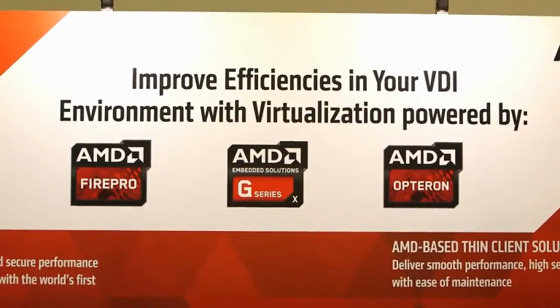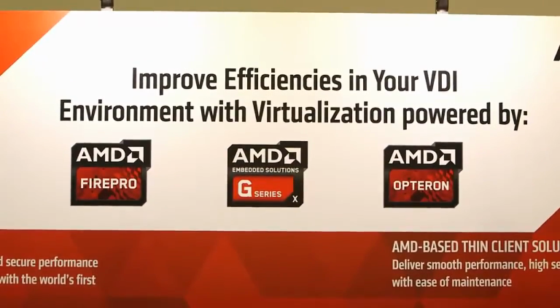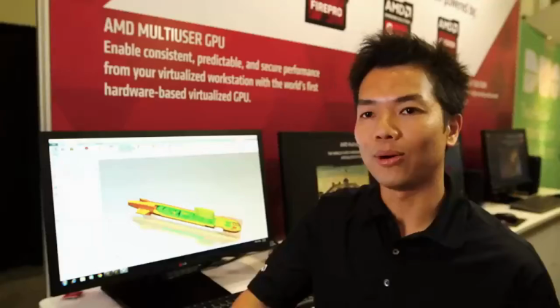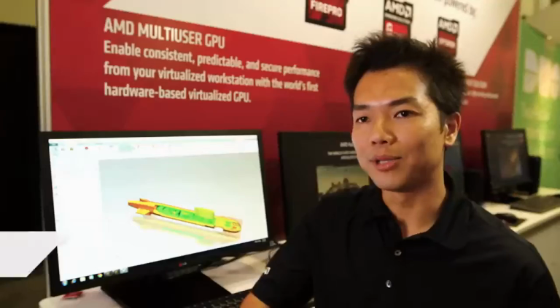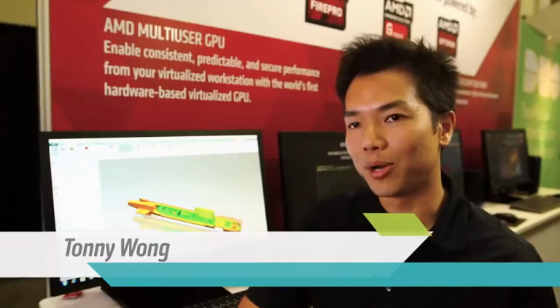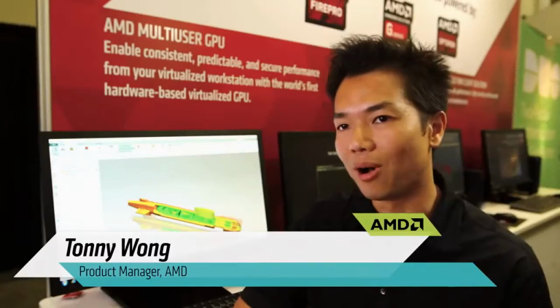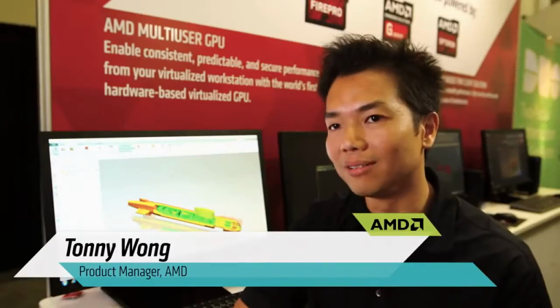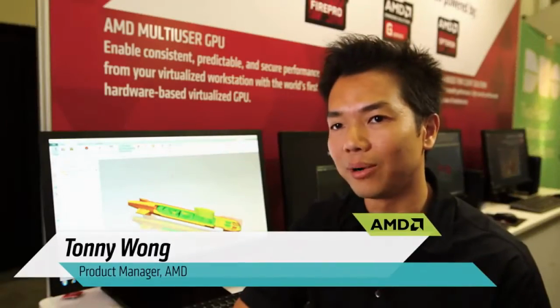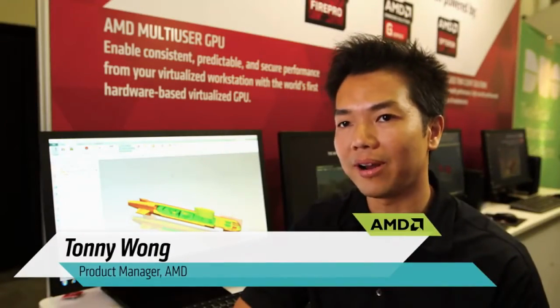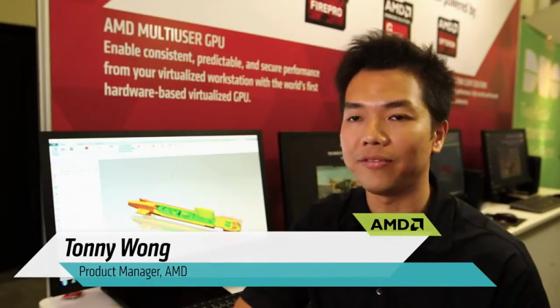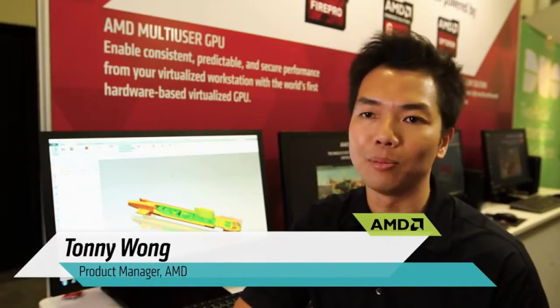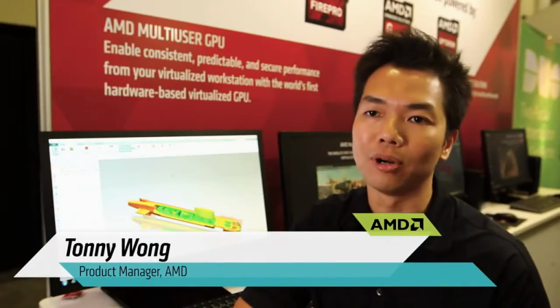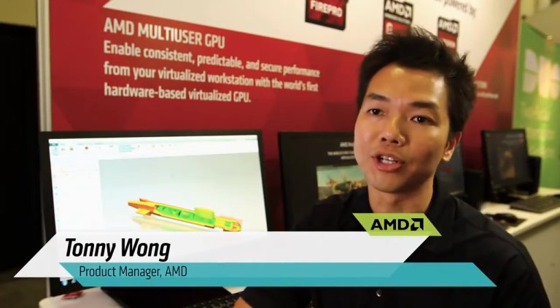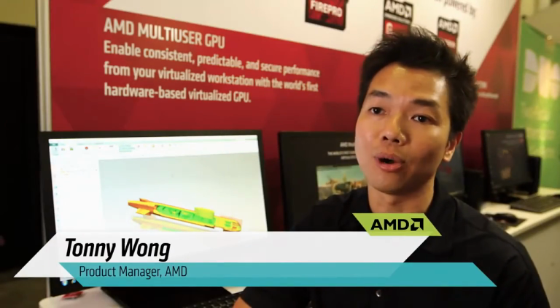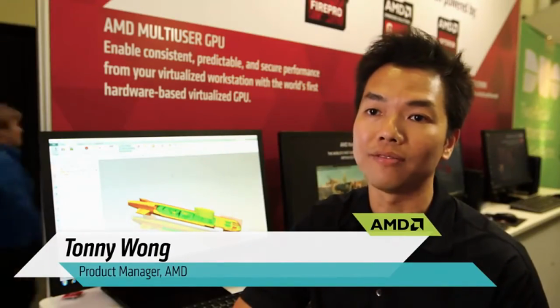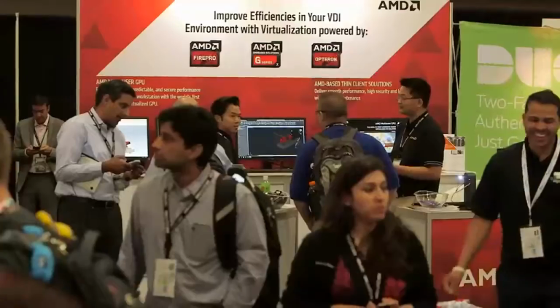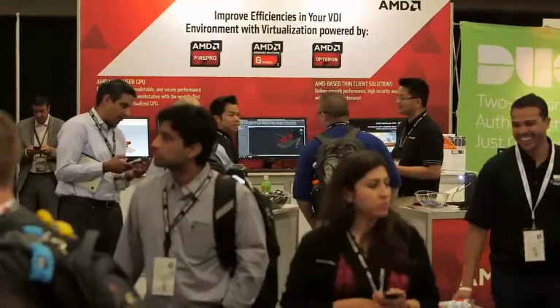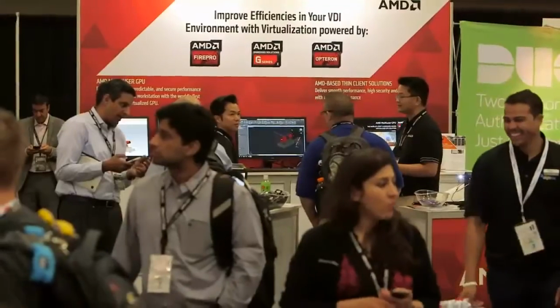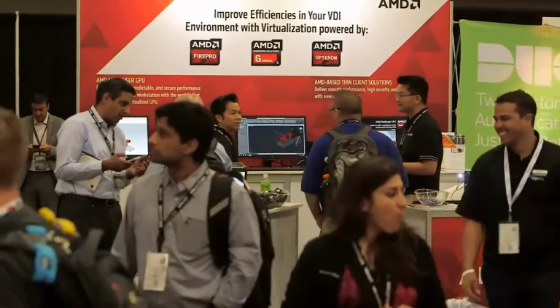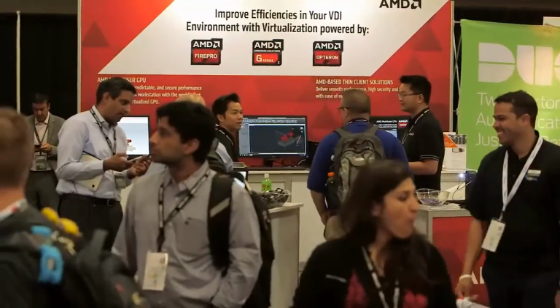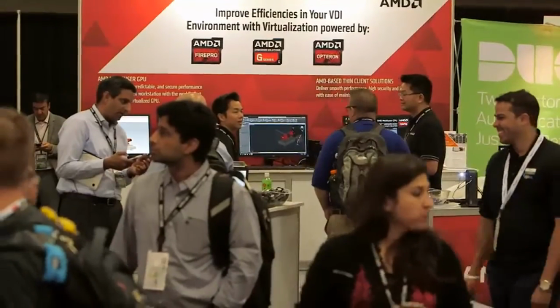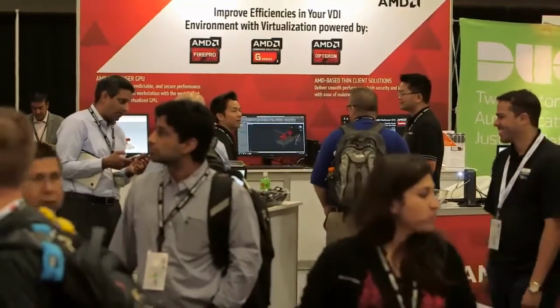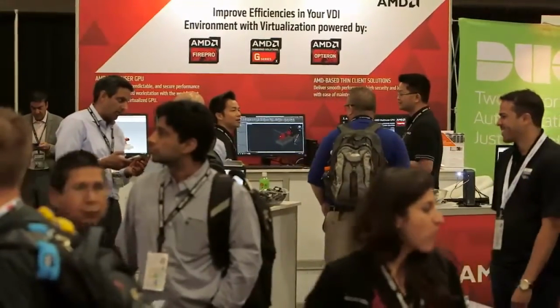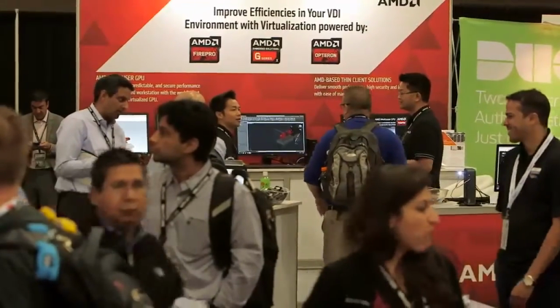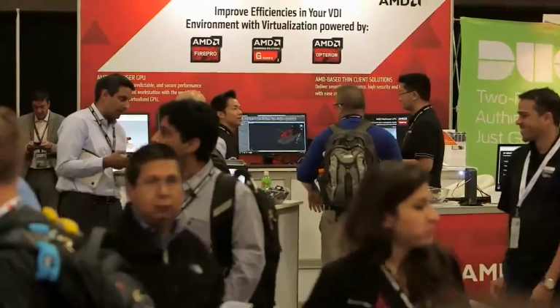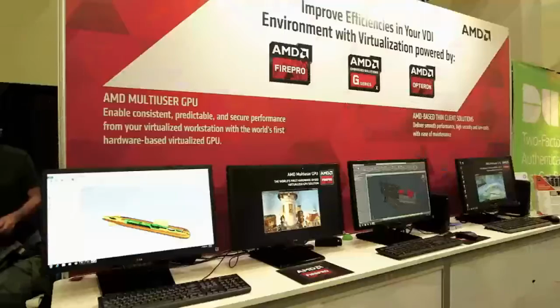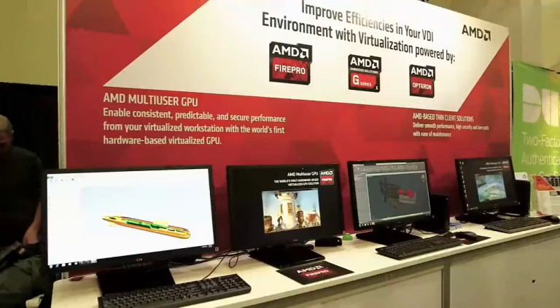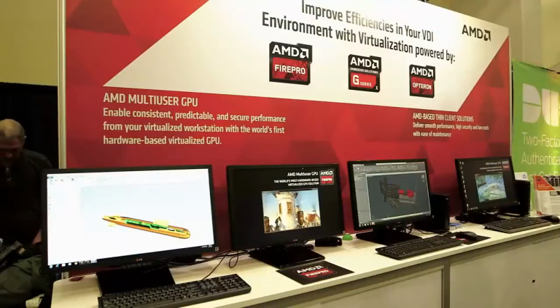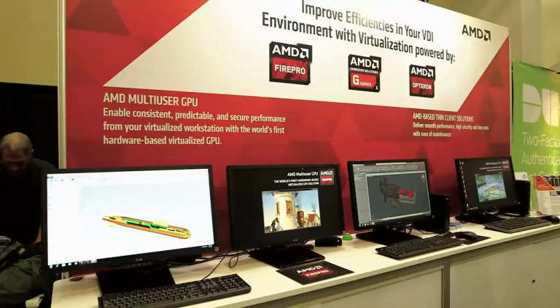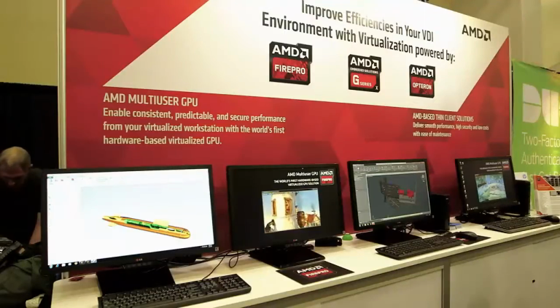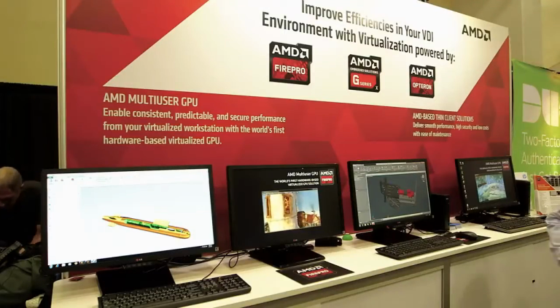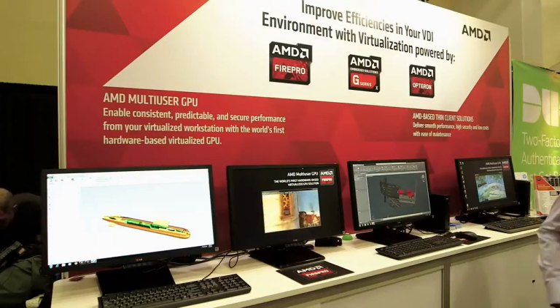Hello, I'm Tony Wong. We're here at VMworld to show off our brand new technology: AMD's multi-user GPU.